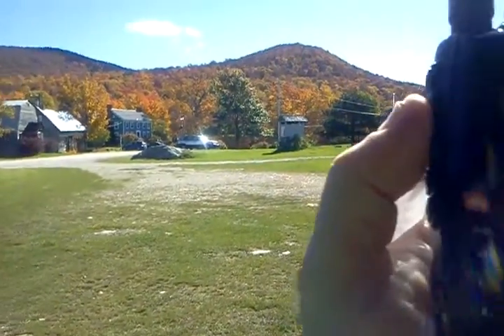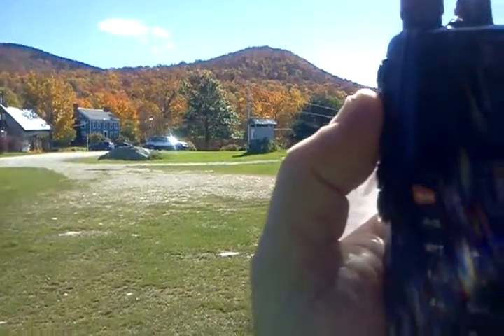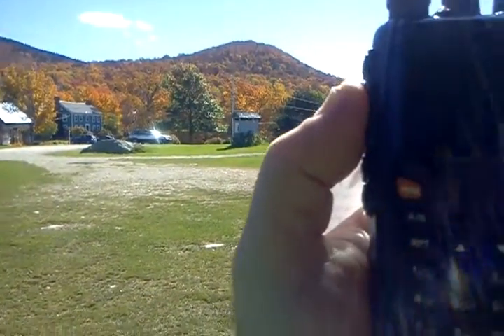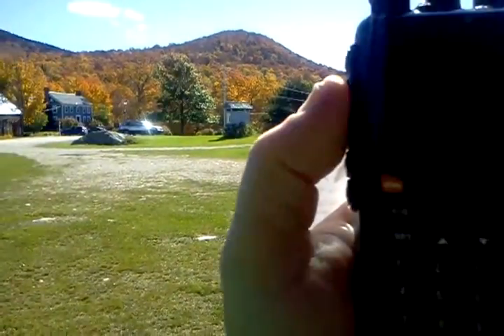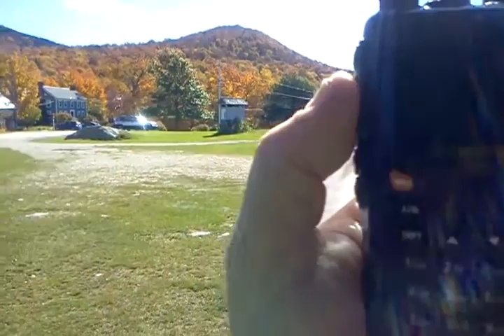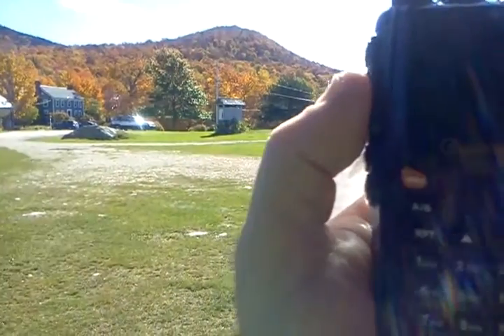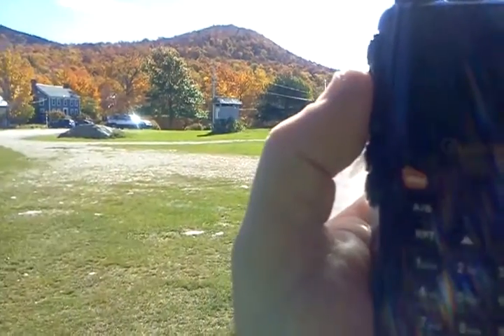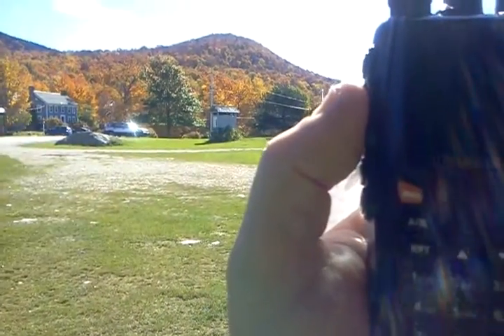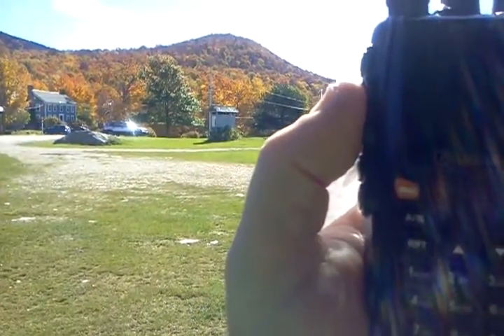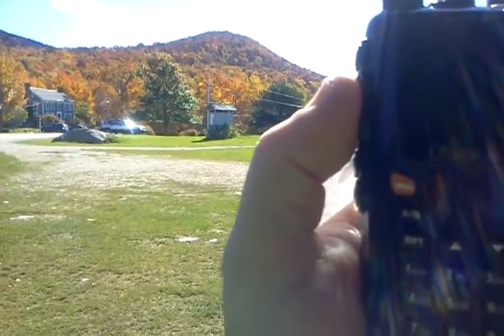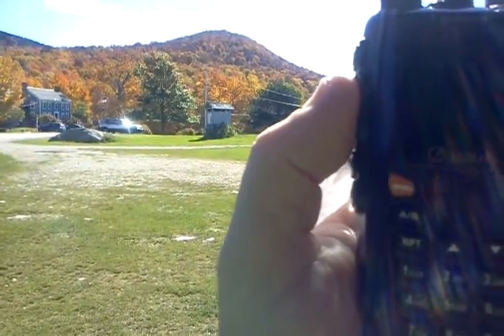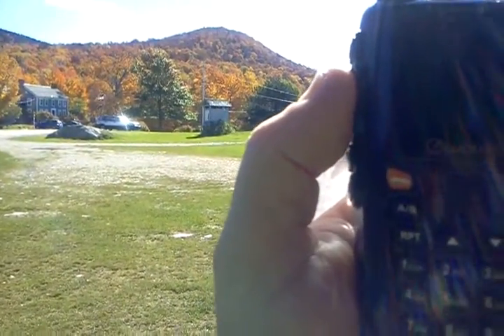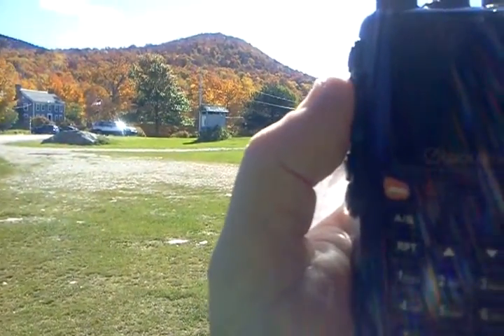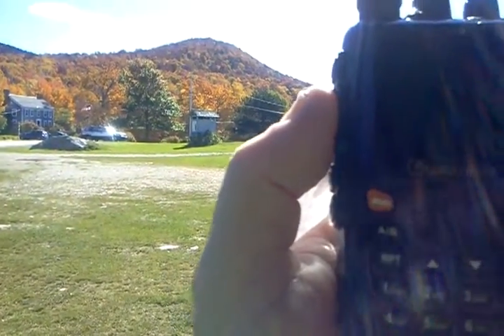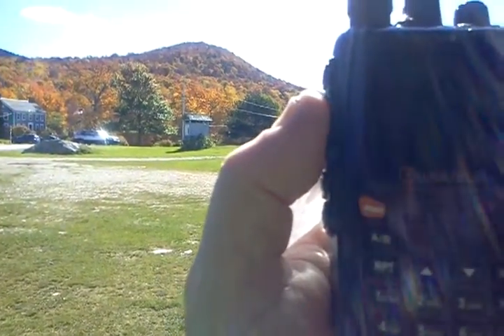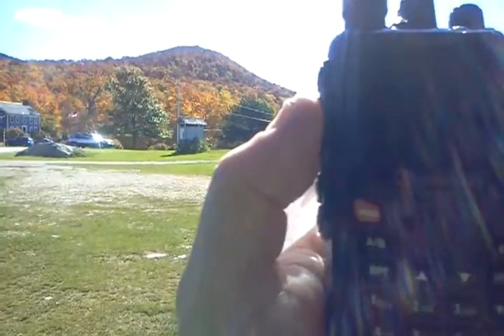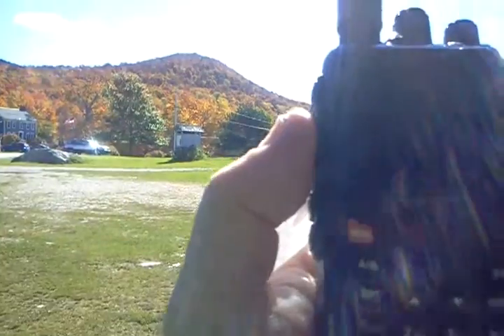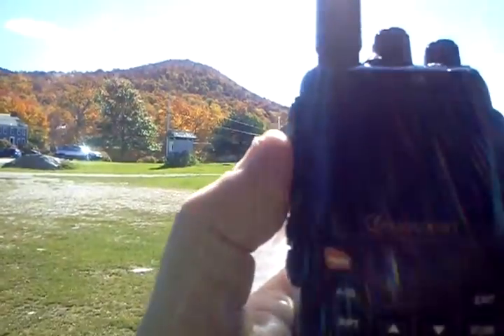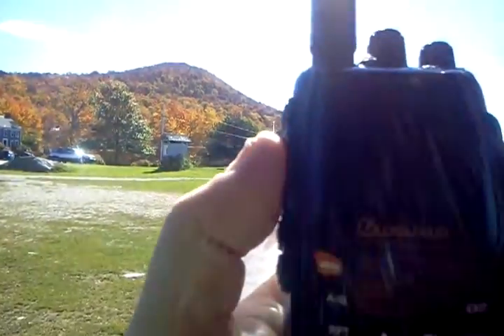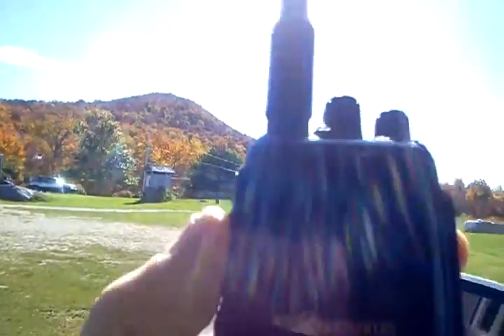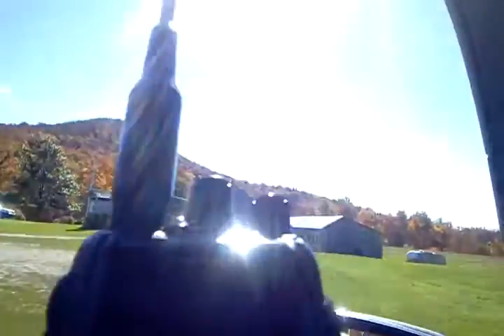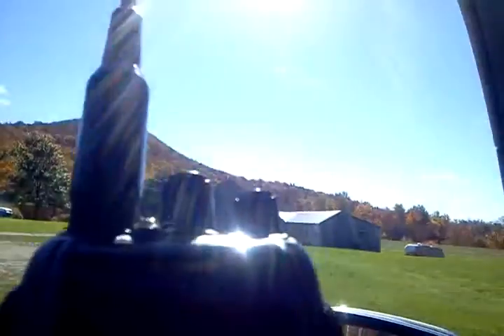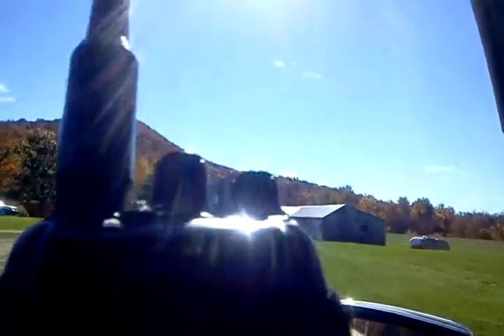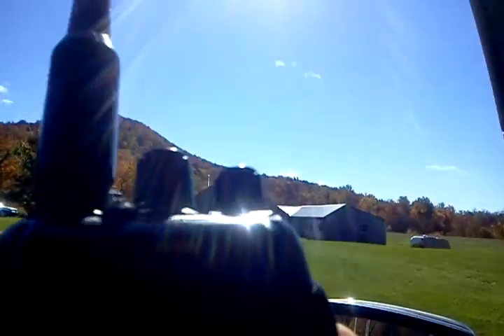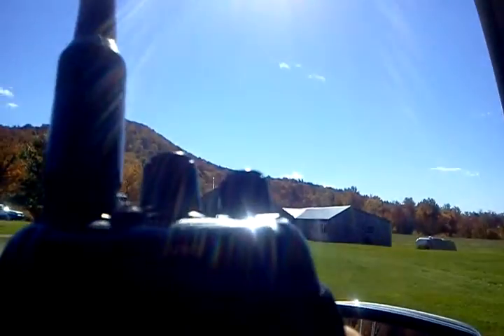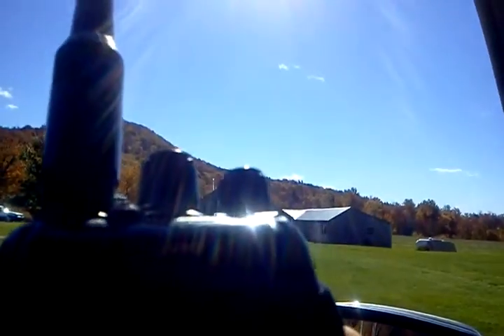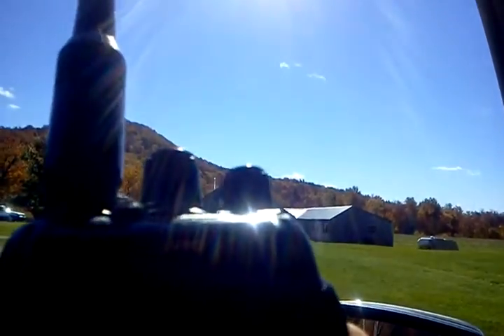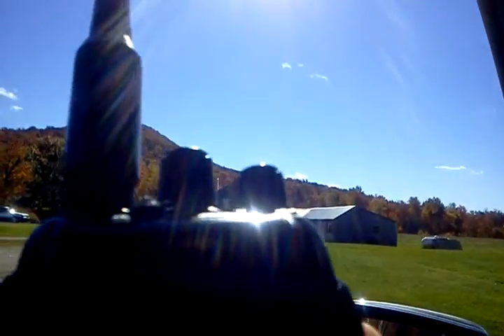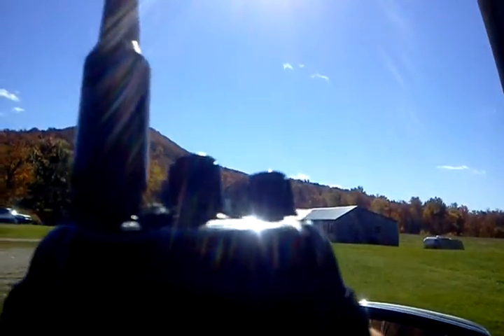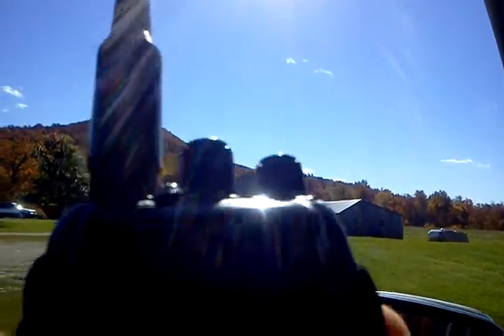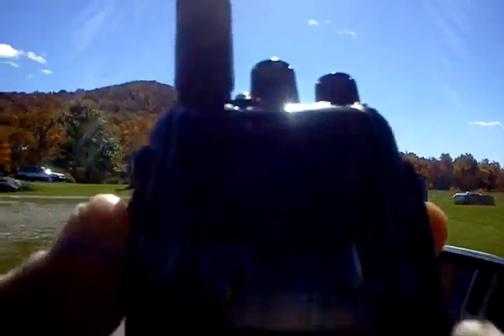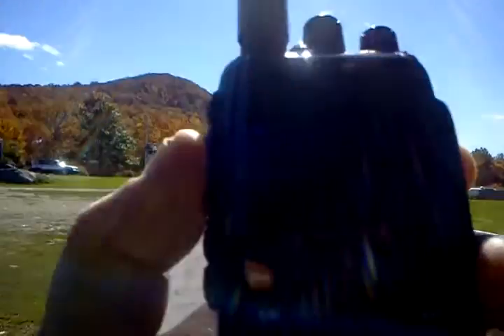Blueberry Hill, there's HD guys. It looks like a 6 meter antenna up there.